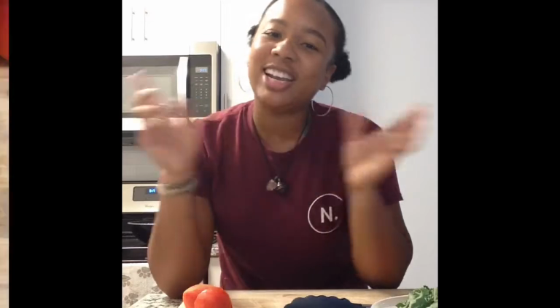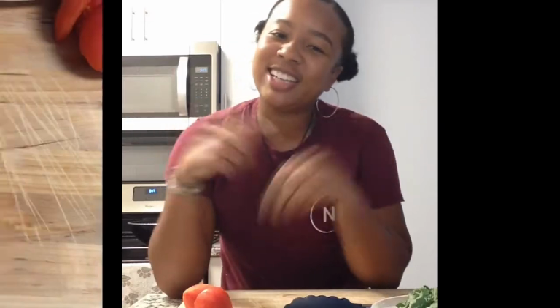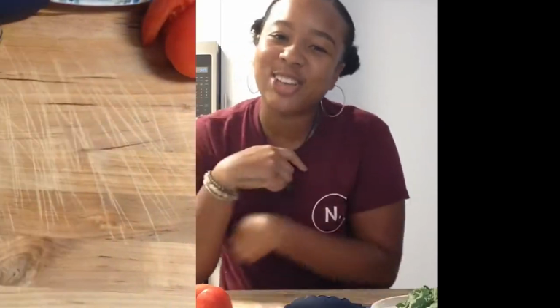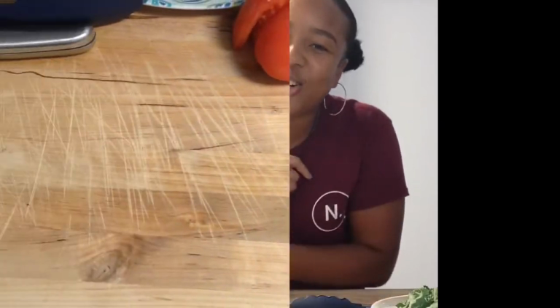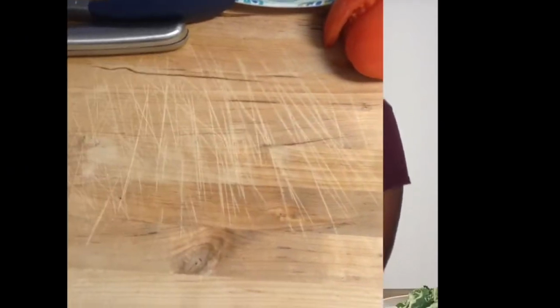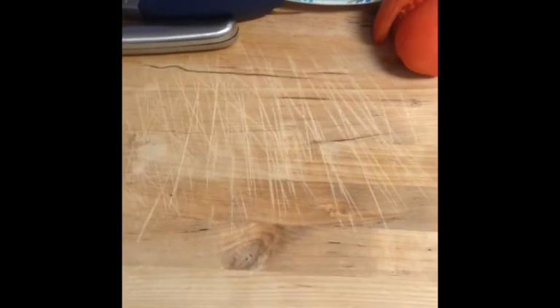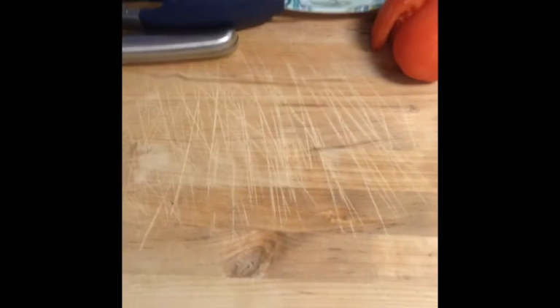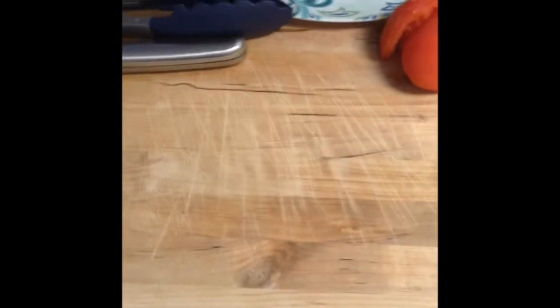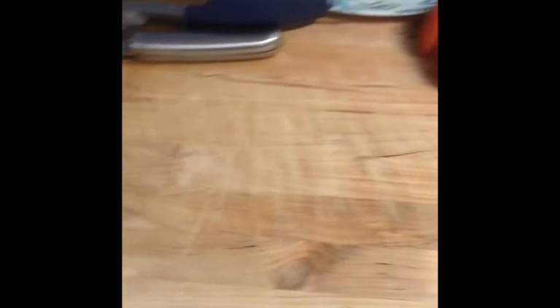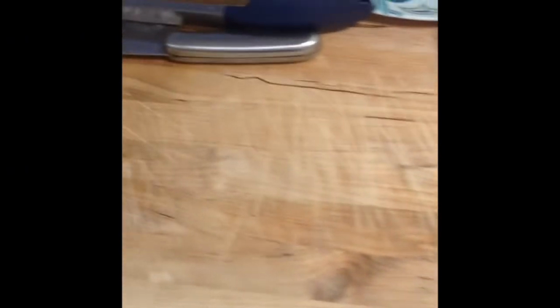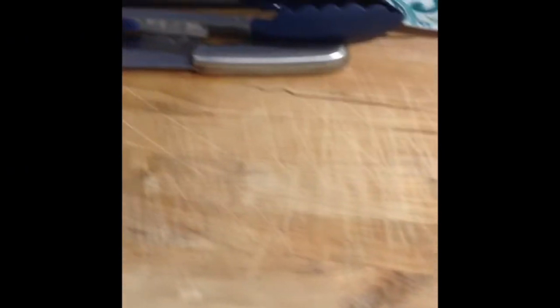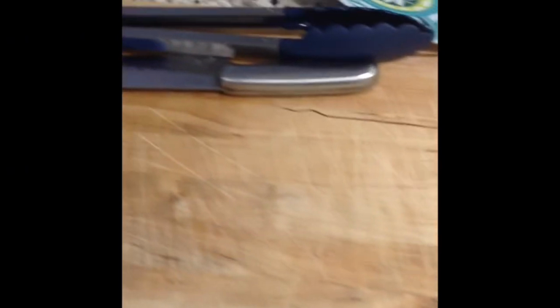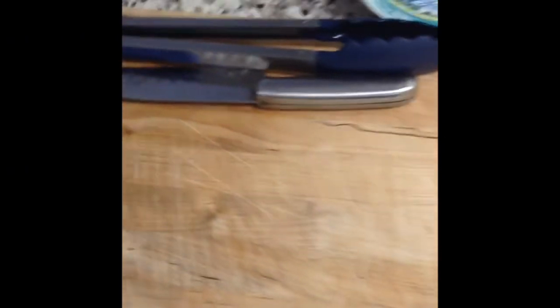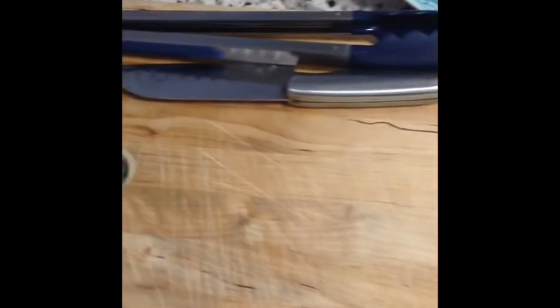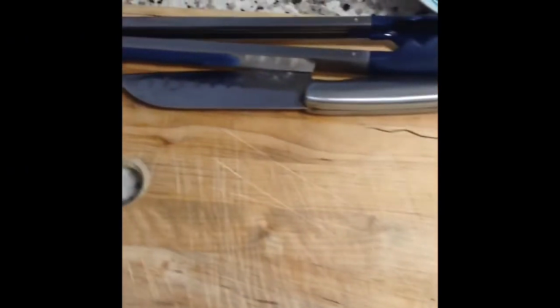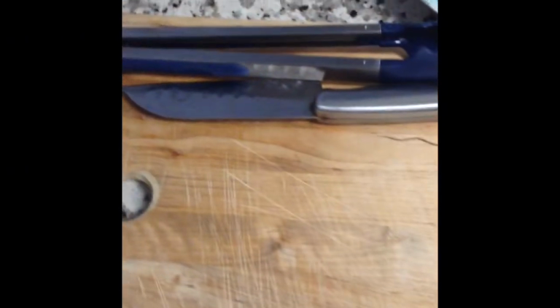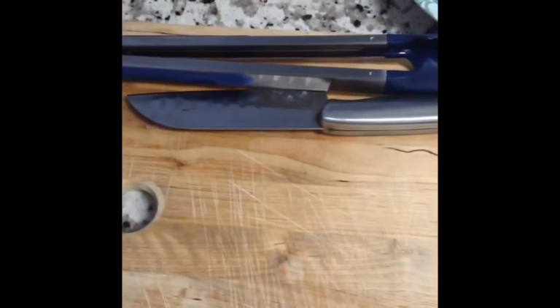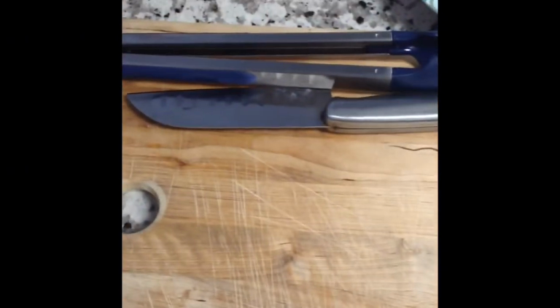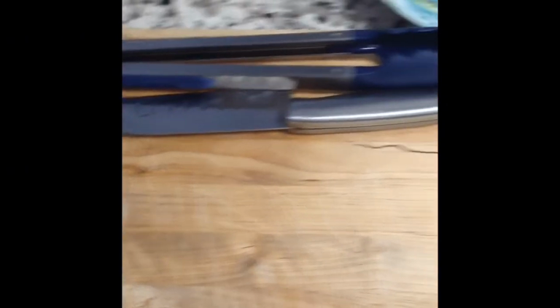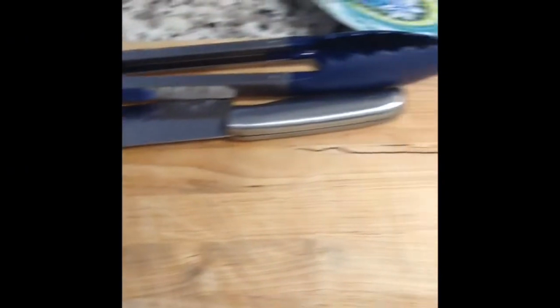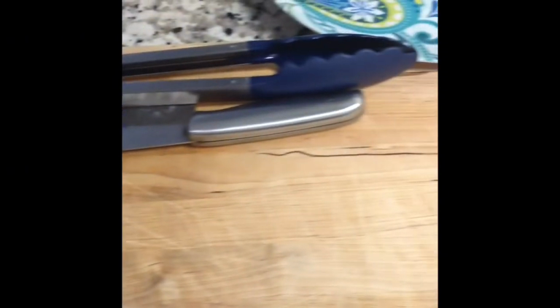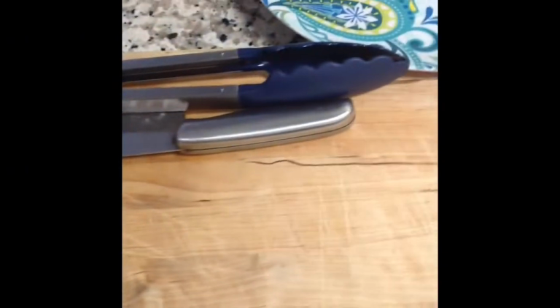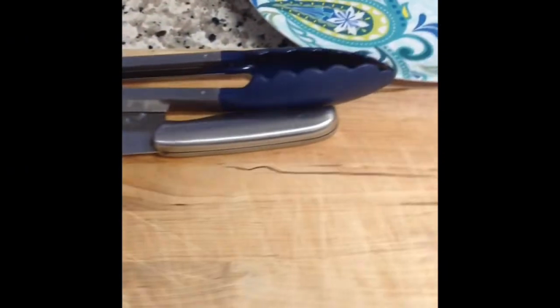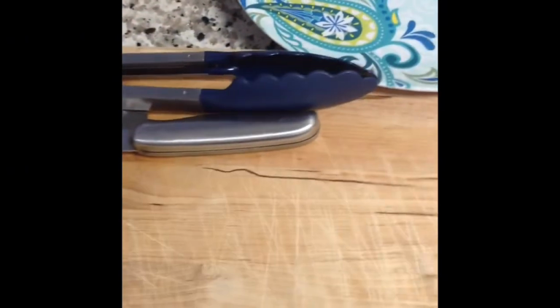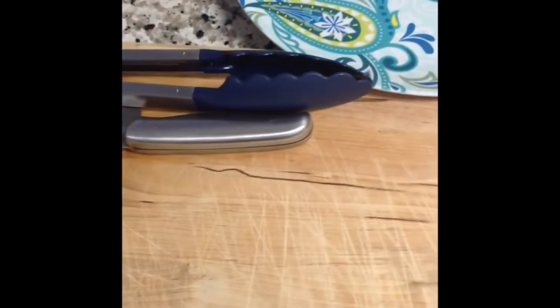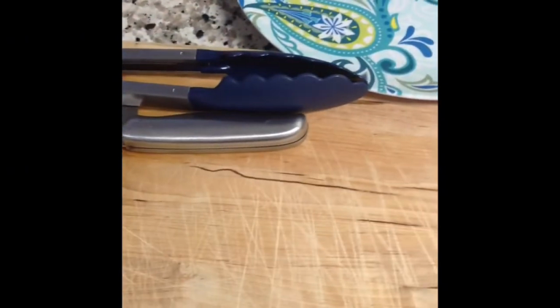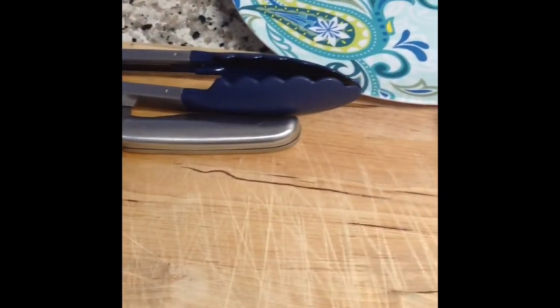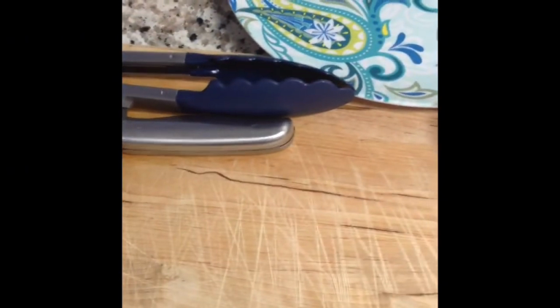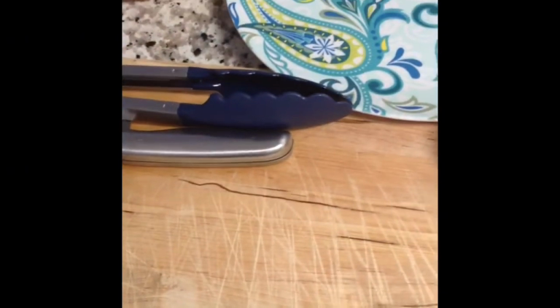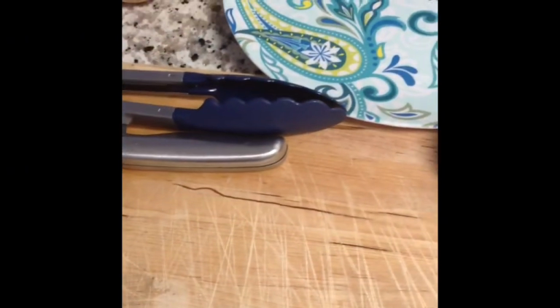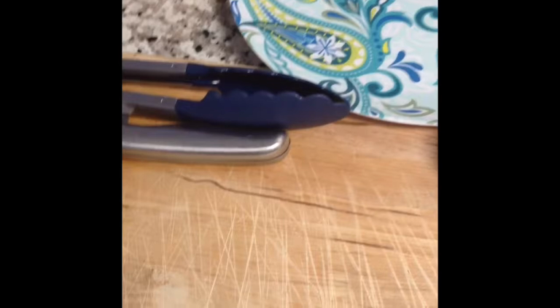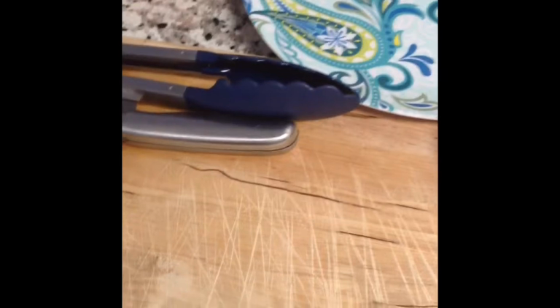Let's go! To get started, we do need a cutting board, a knife. You may need some tongs.